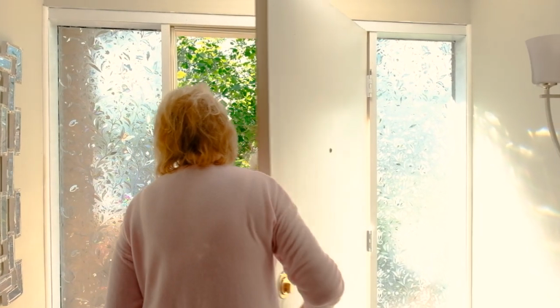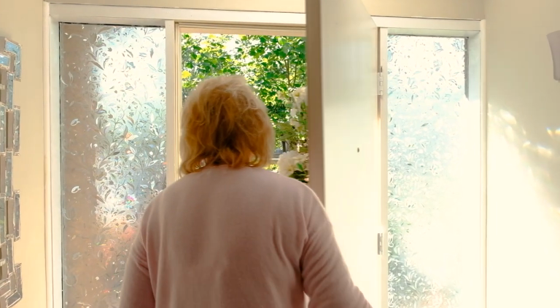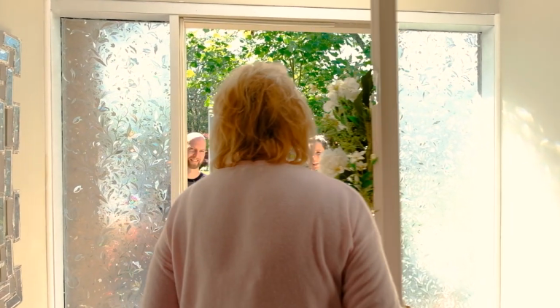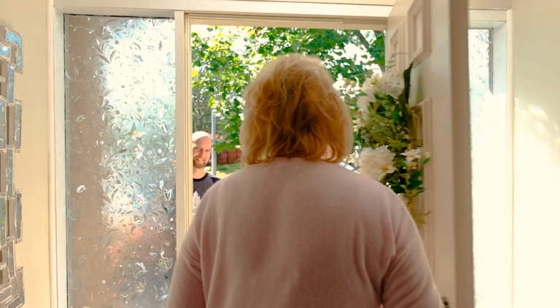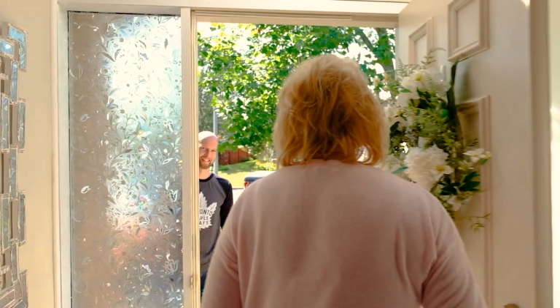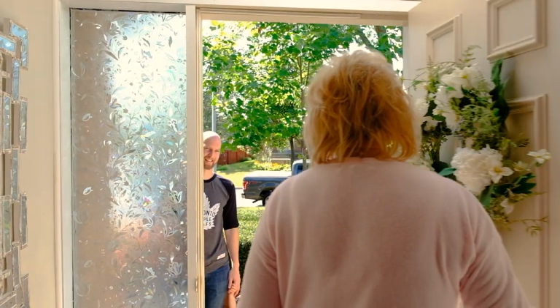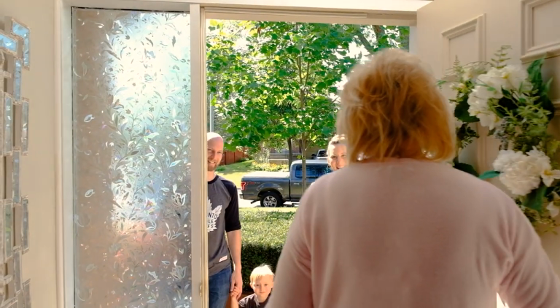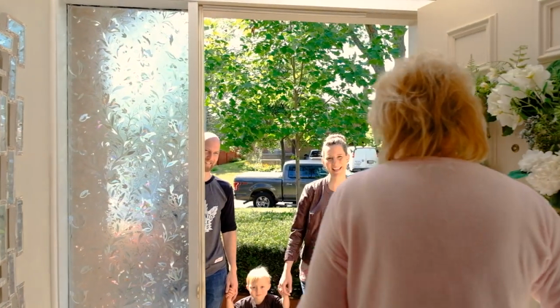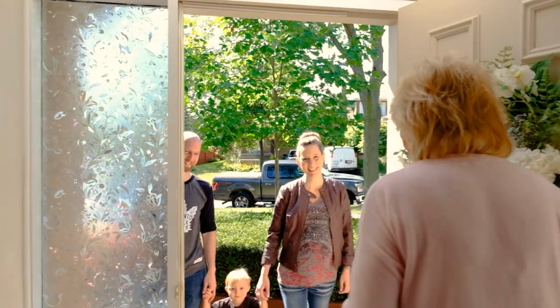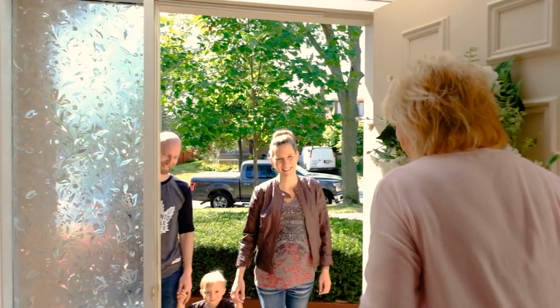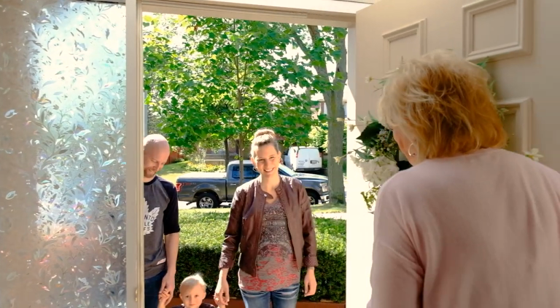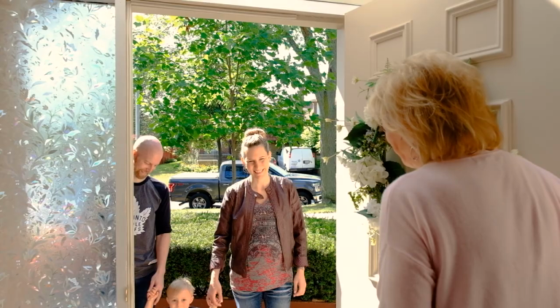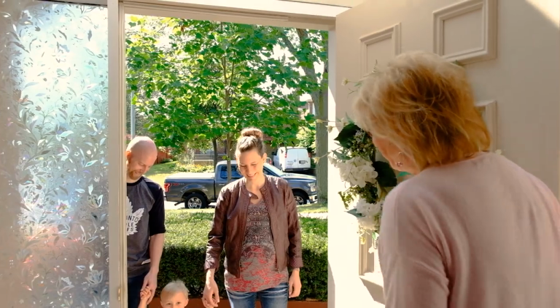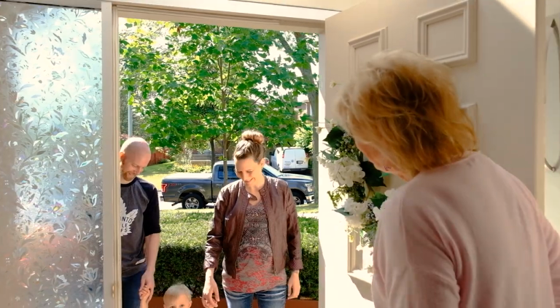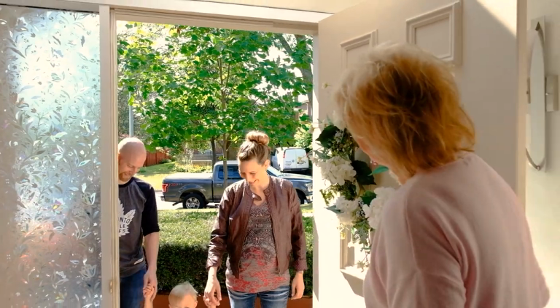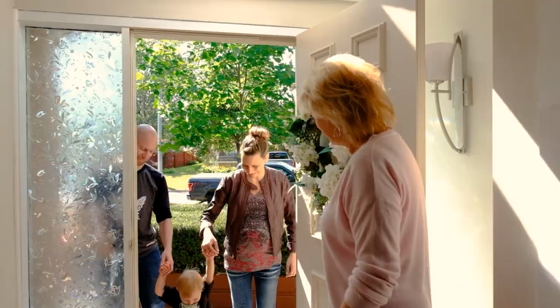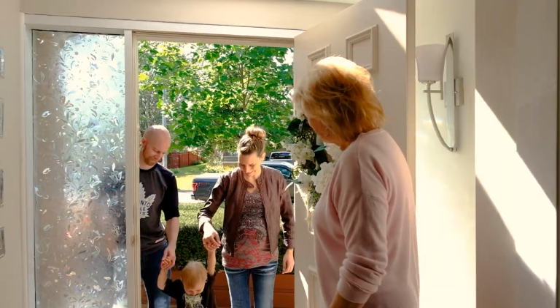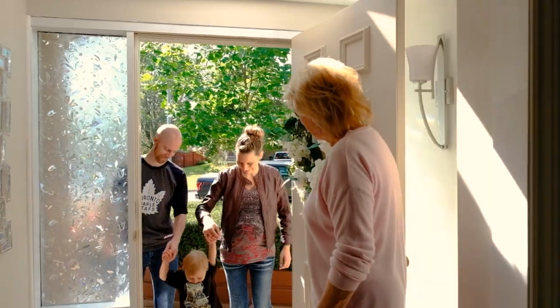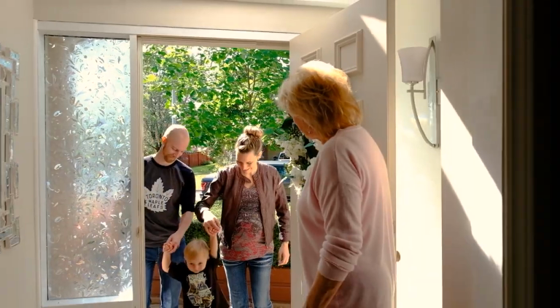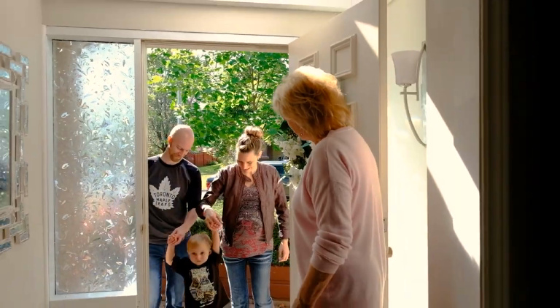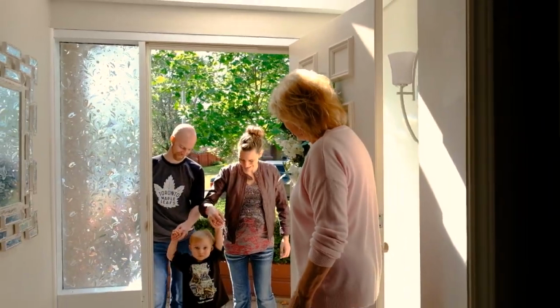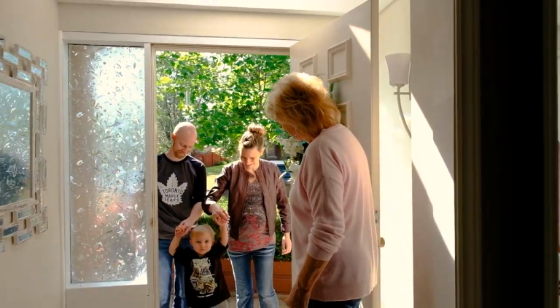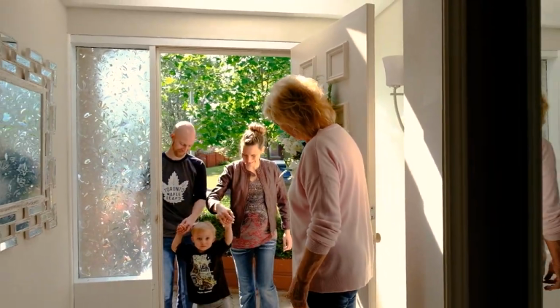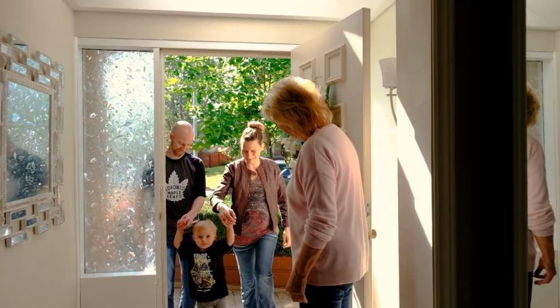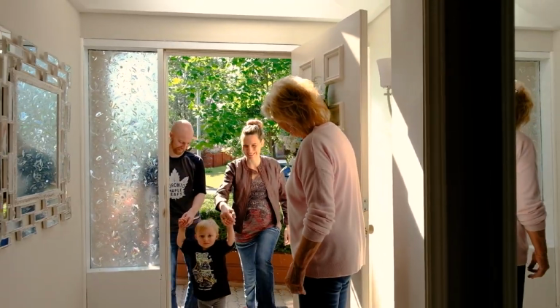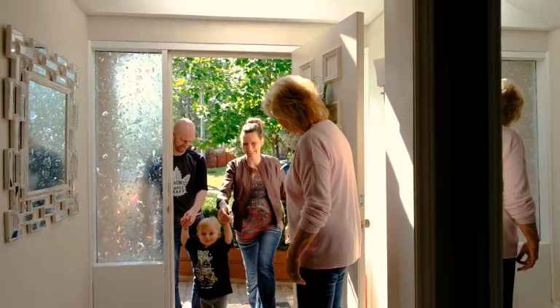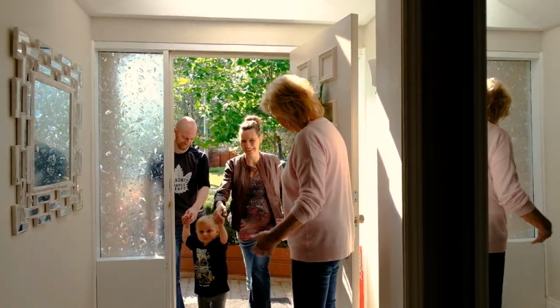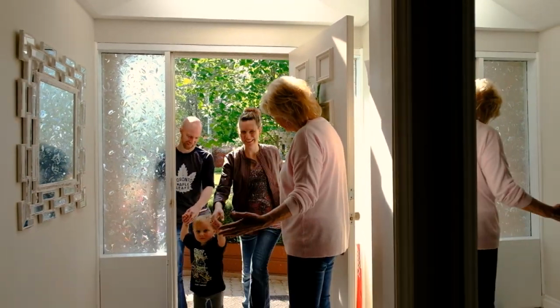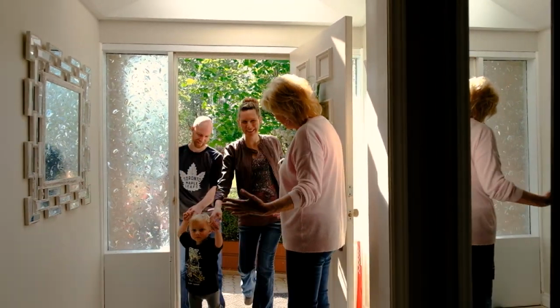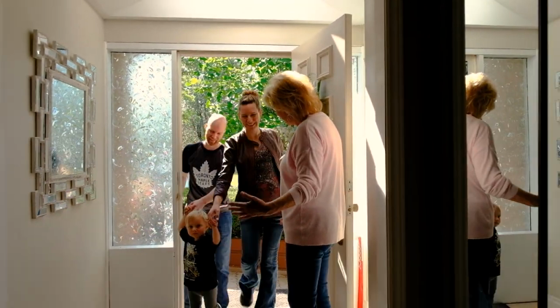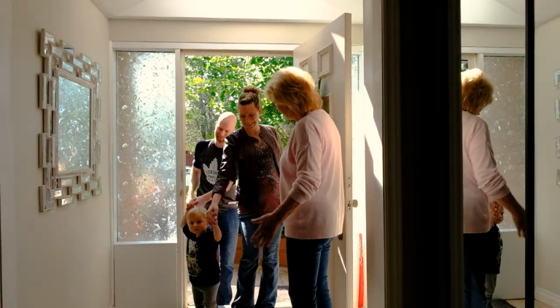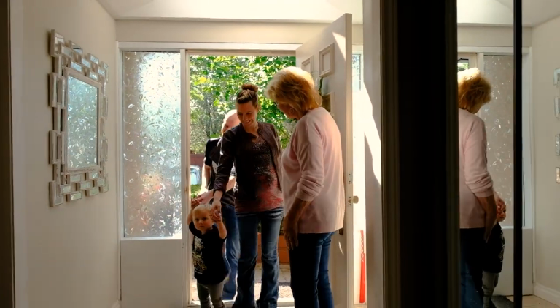Hi, come on in. Hi, Cole. We're doing it again, yes.